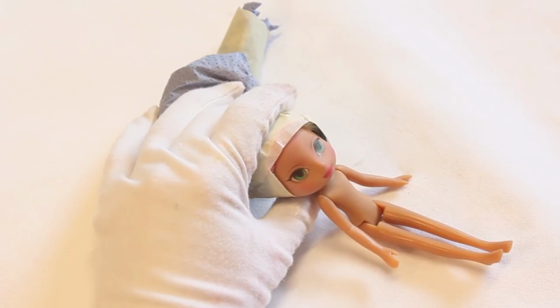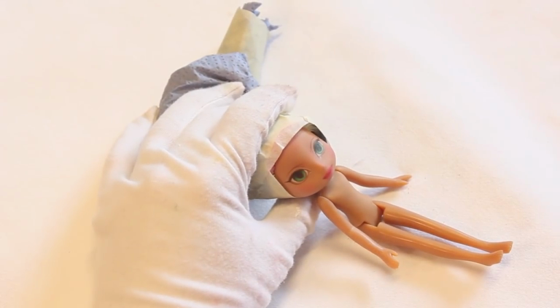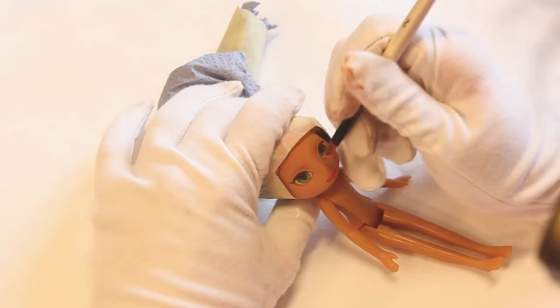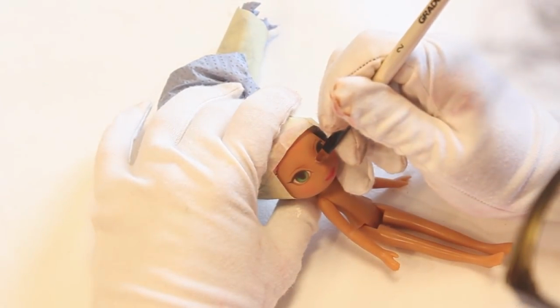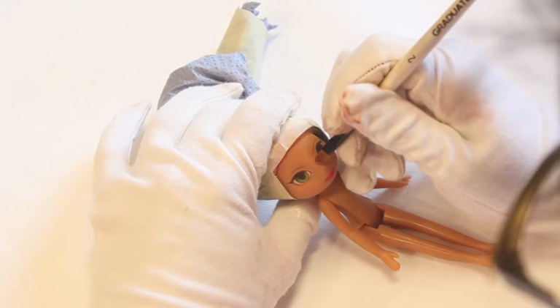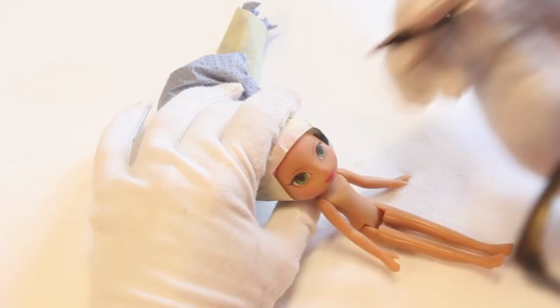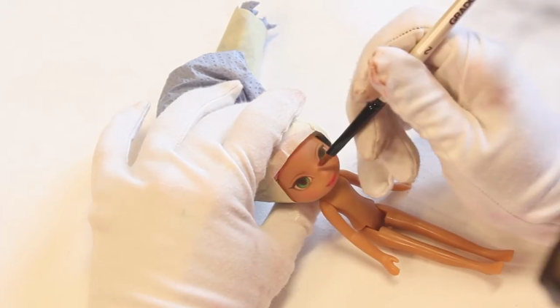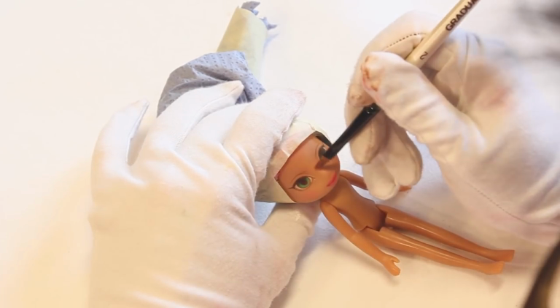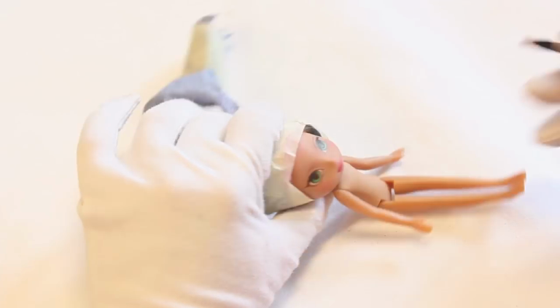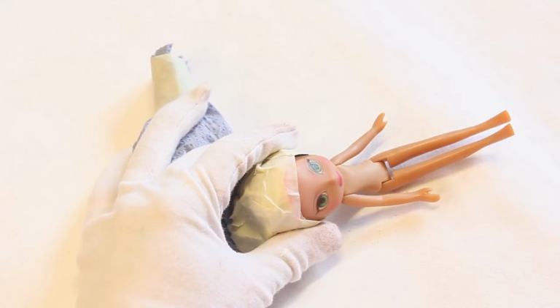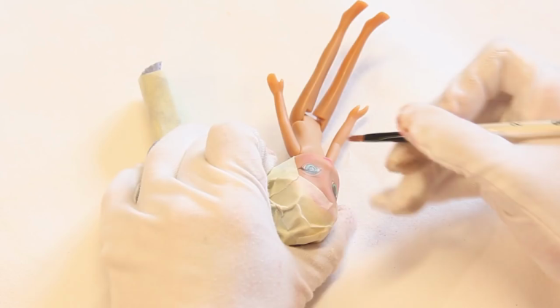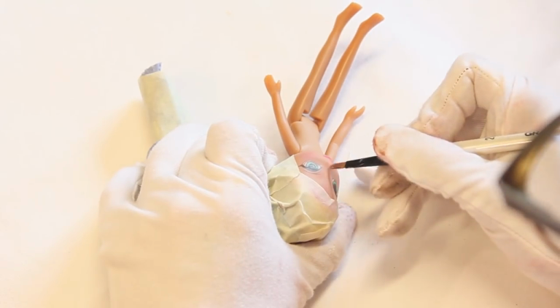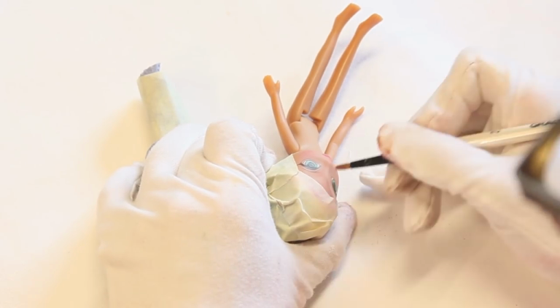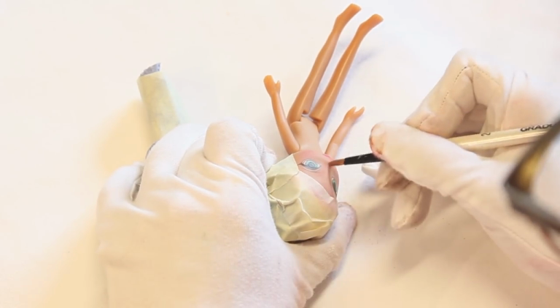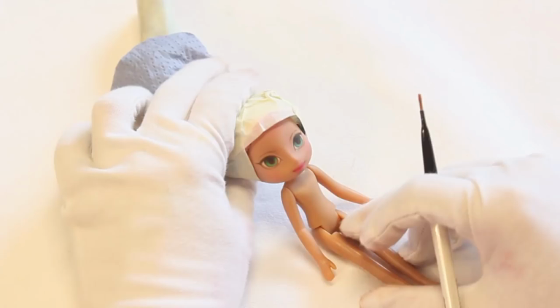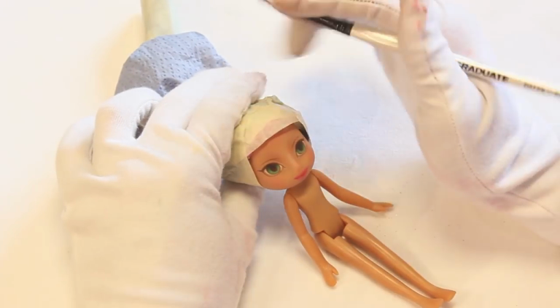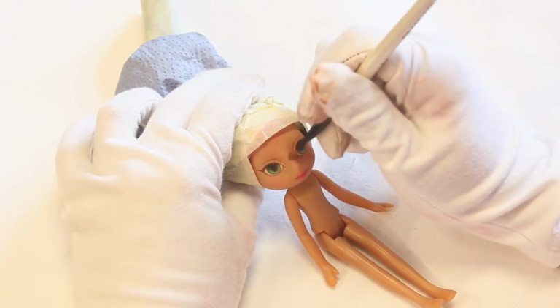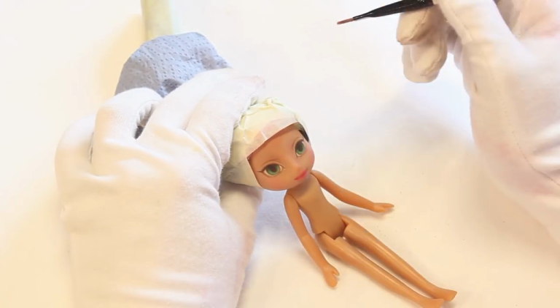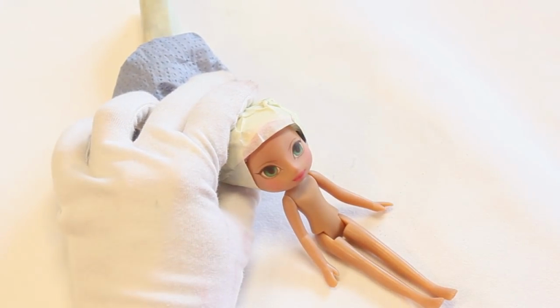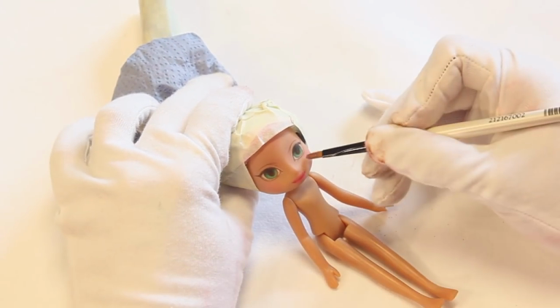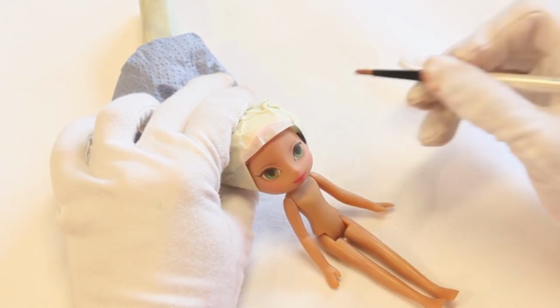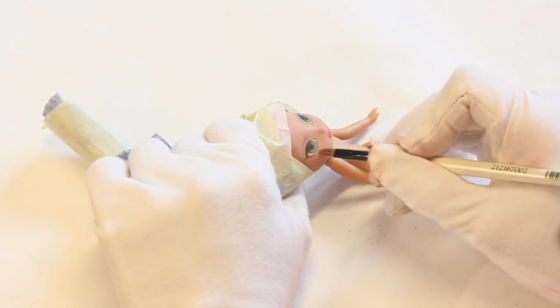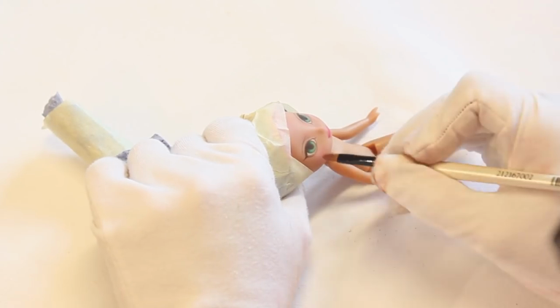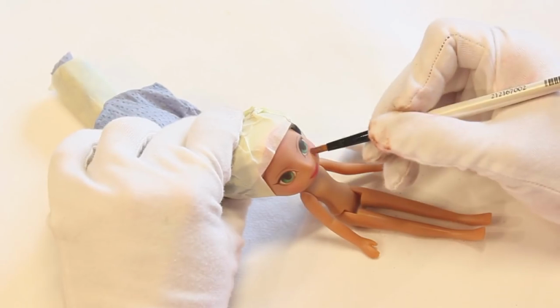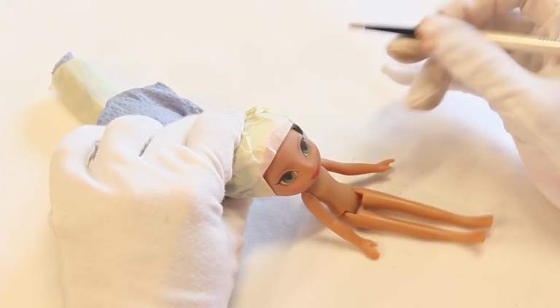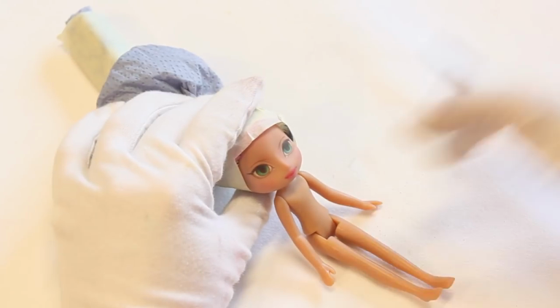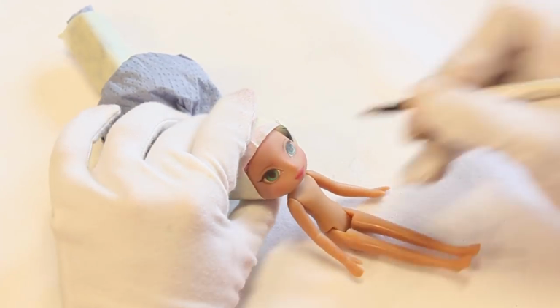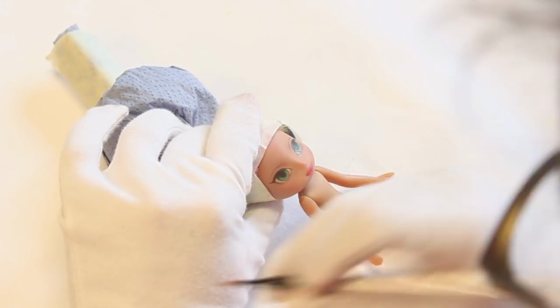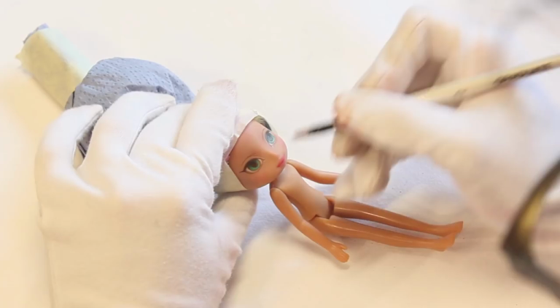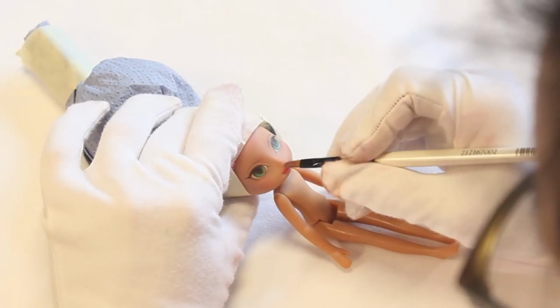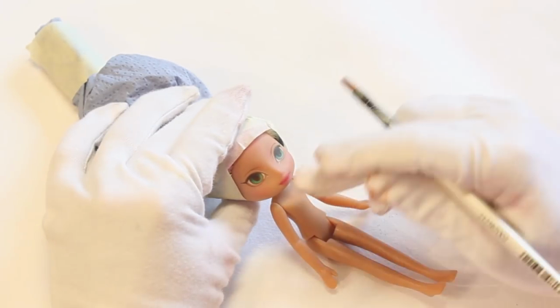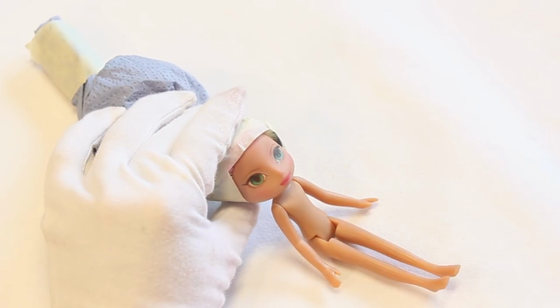After several layers of drawing and sealing, her face up is almost done. I just added some pearly shimmers to her cheeks, nose and forehead.